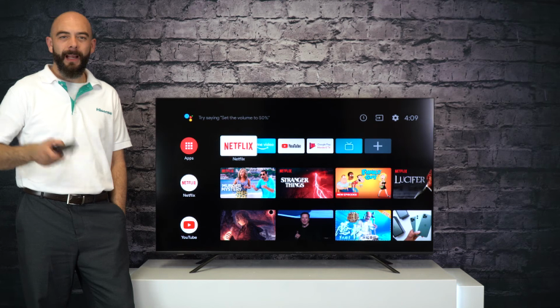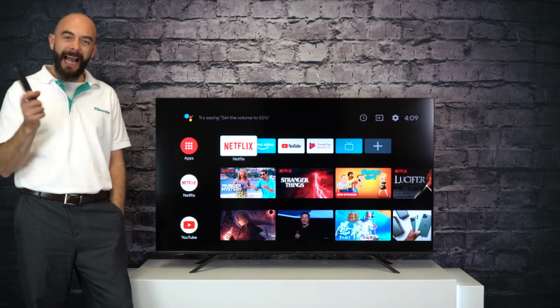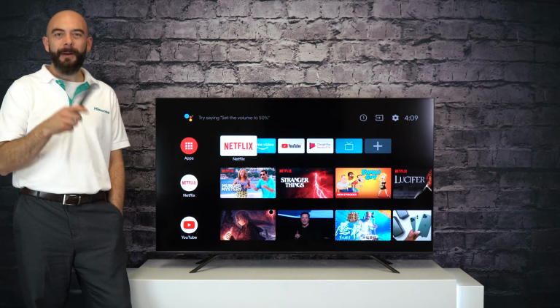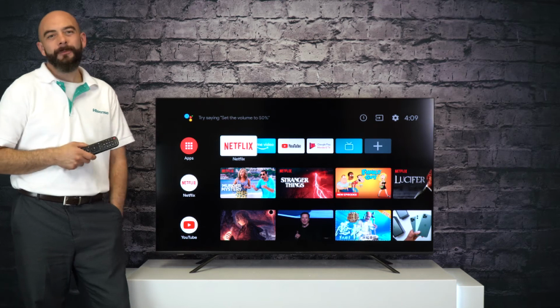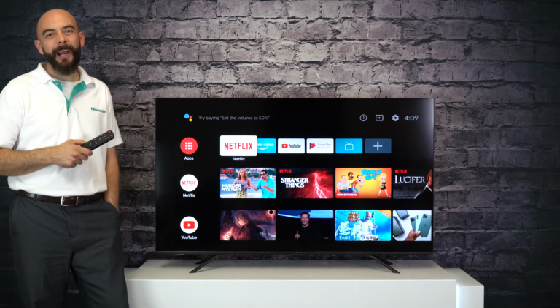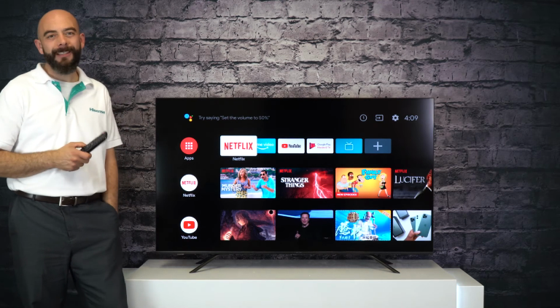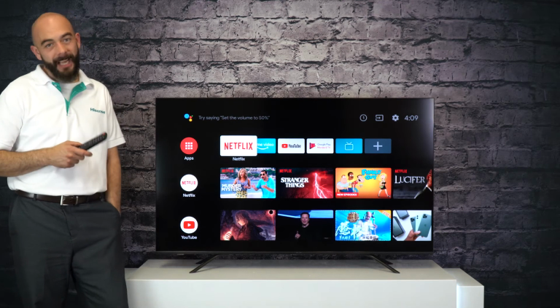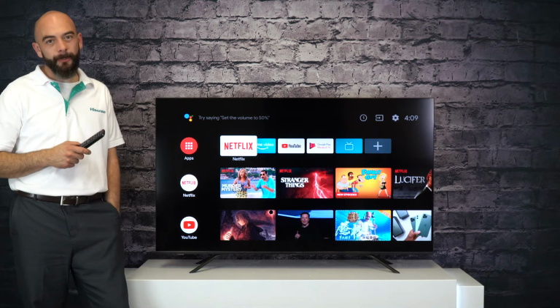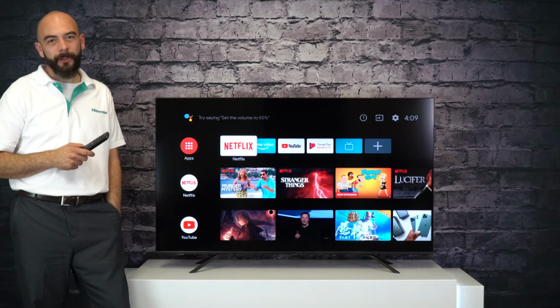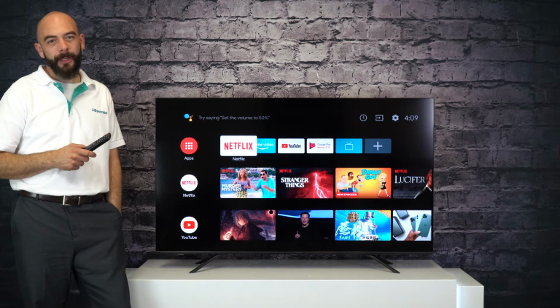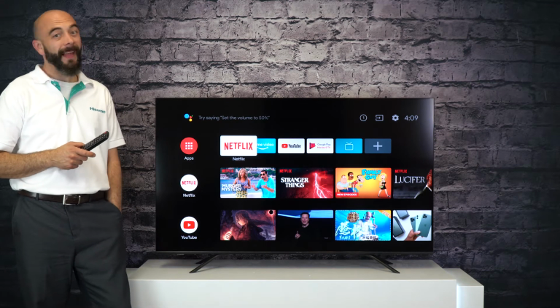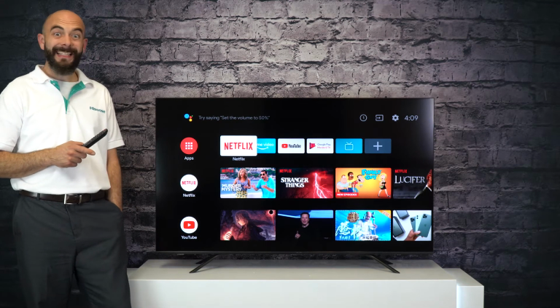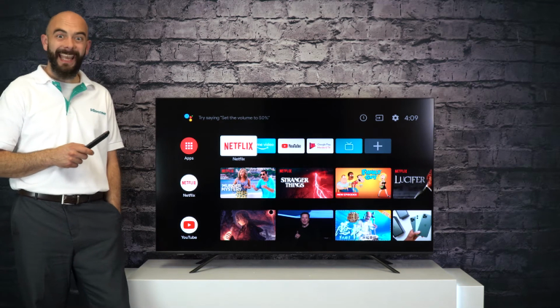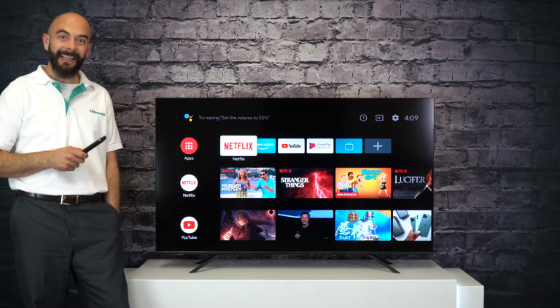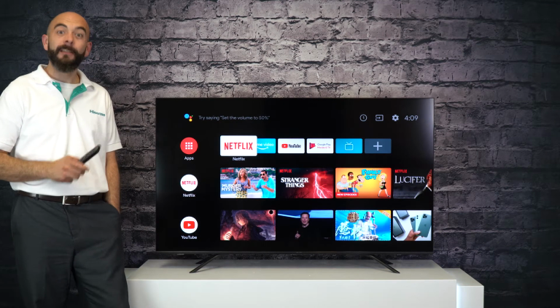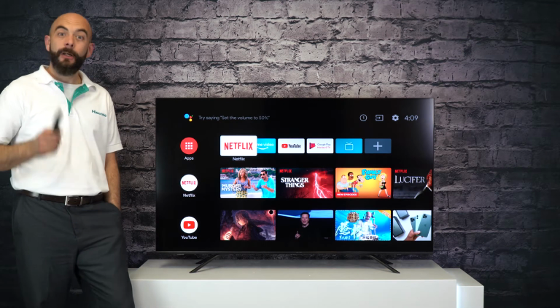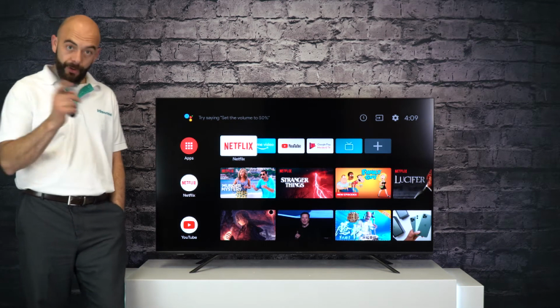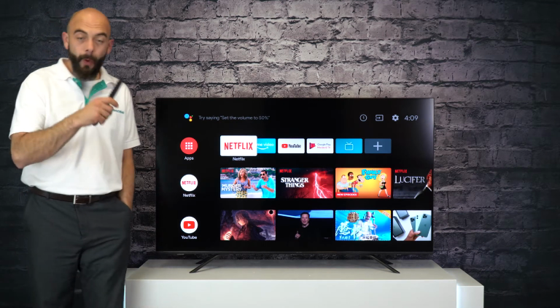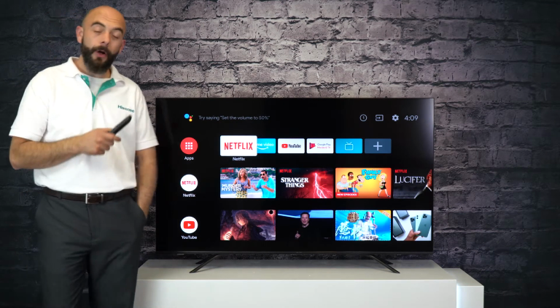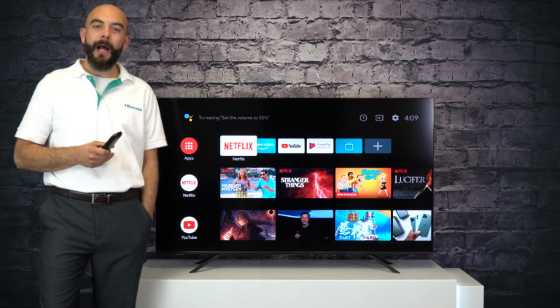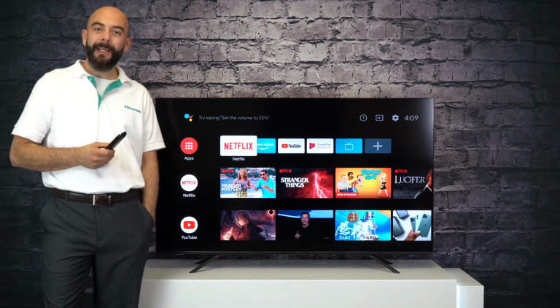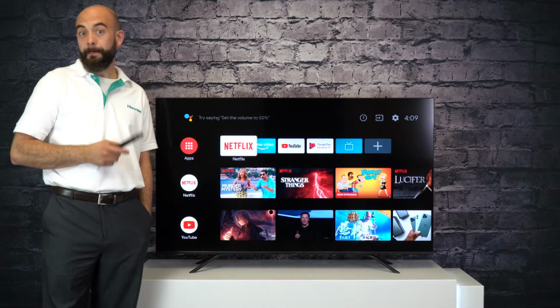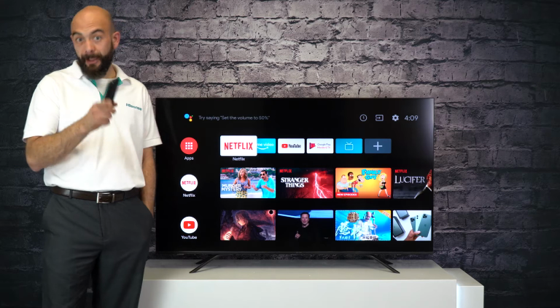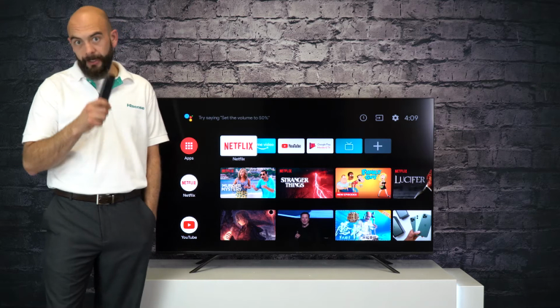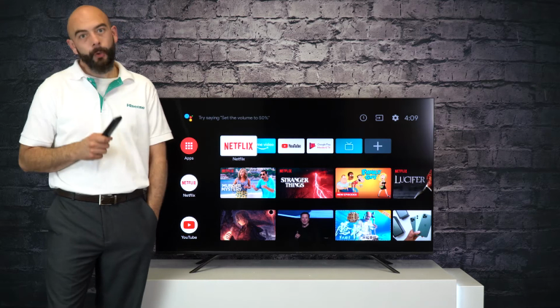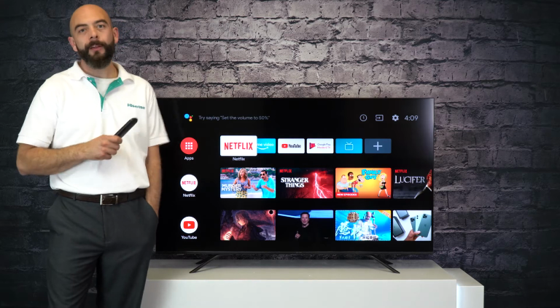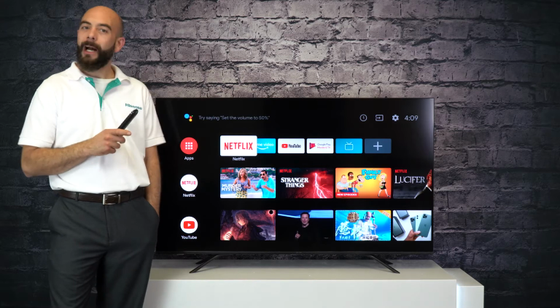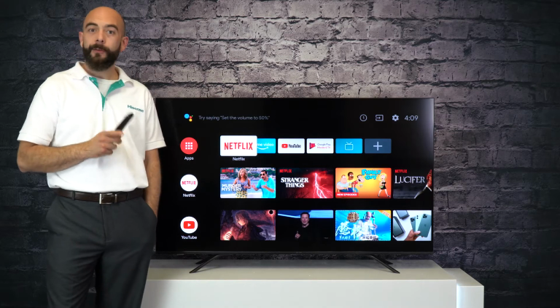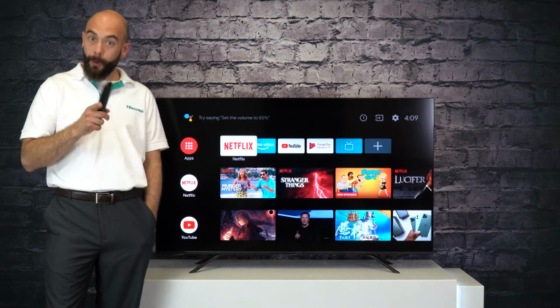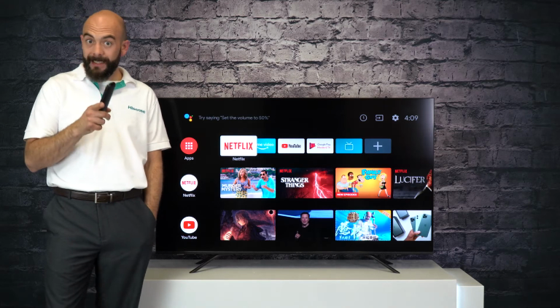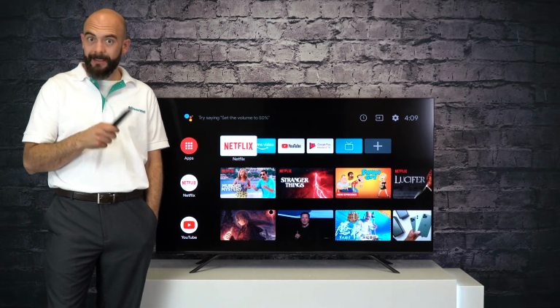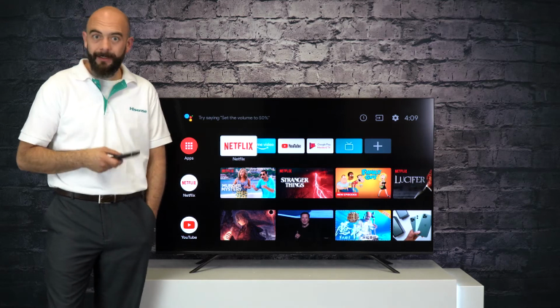Hi, my name is Travis, National Product Trainer with Hisense Canada. Do you want to know how to get the best picture quality out of your Hisense TV?